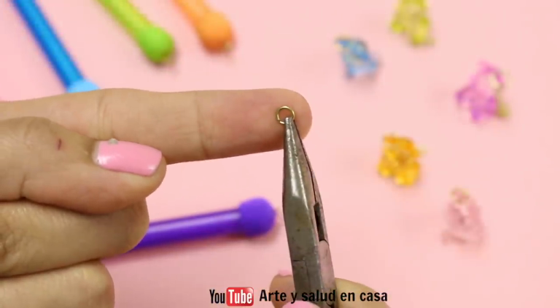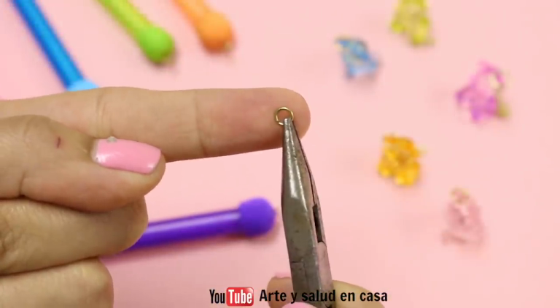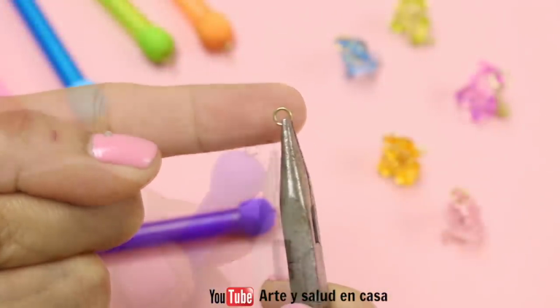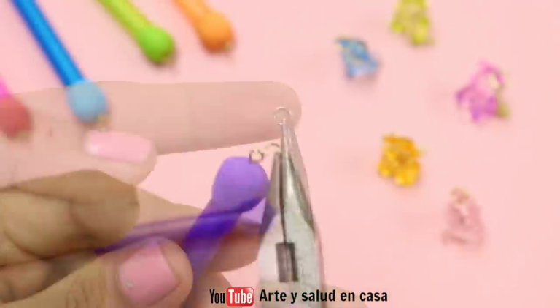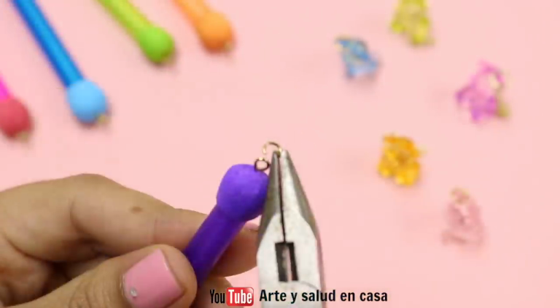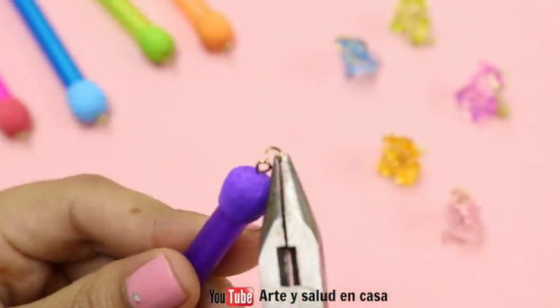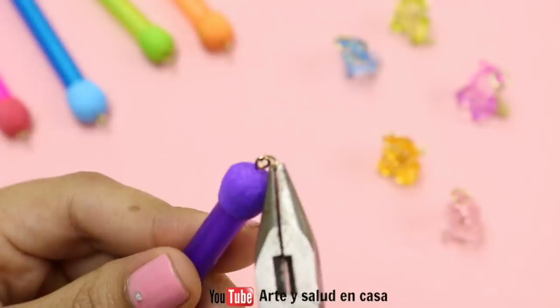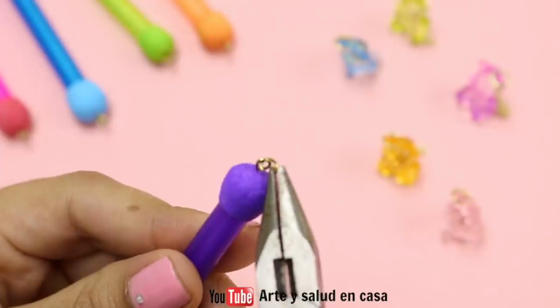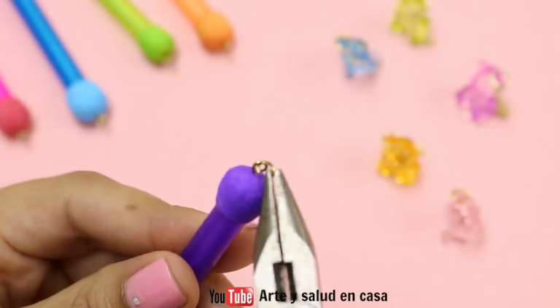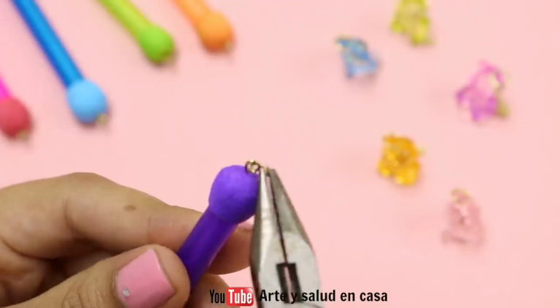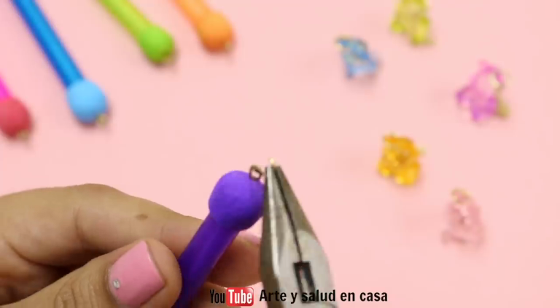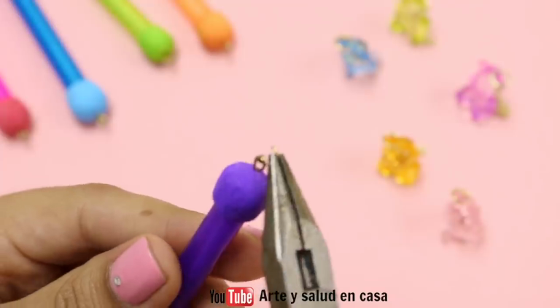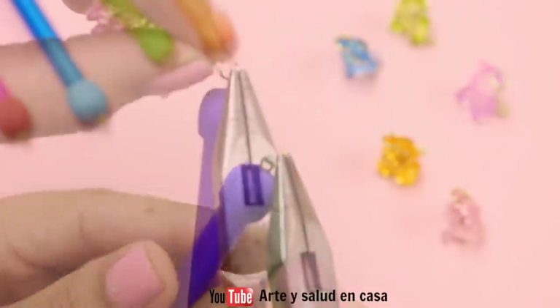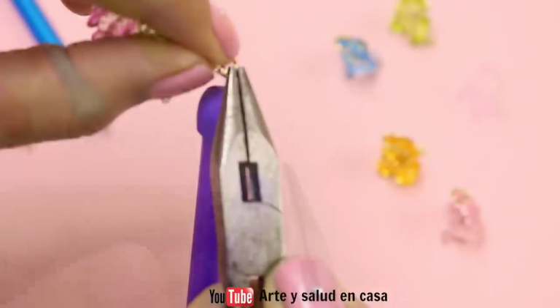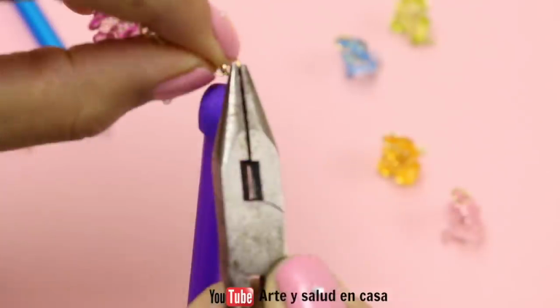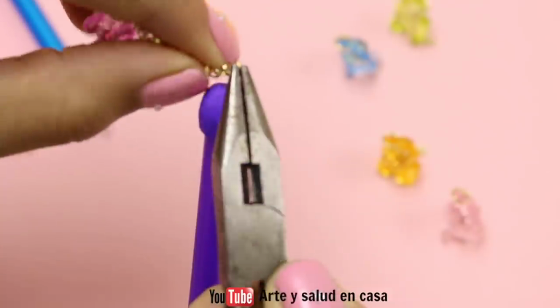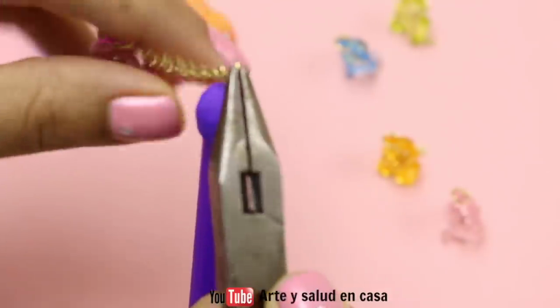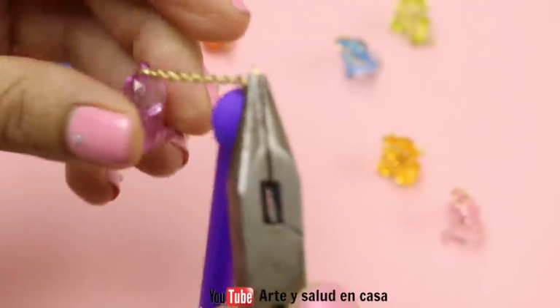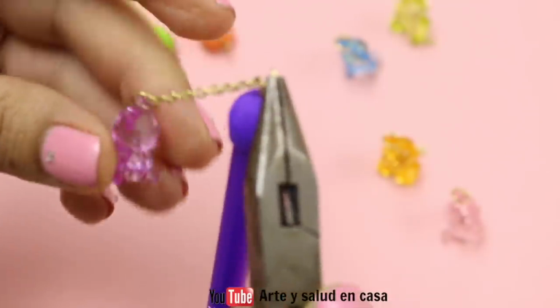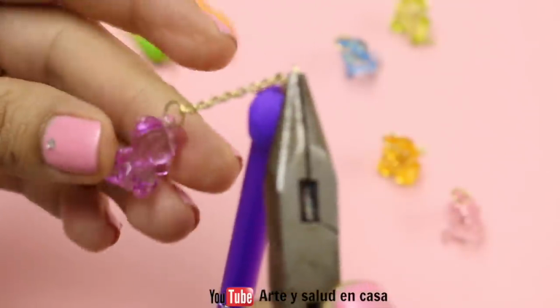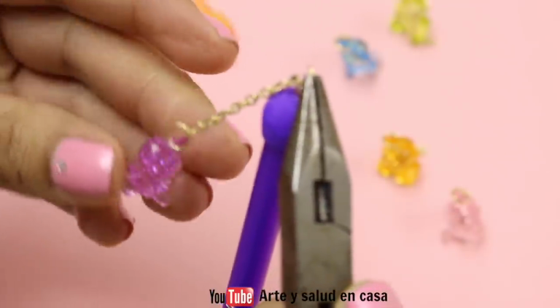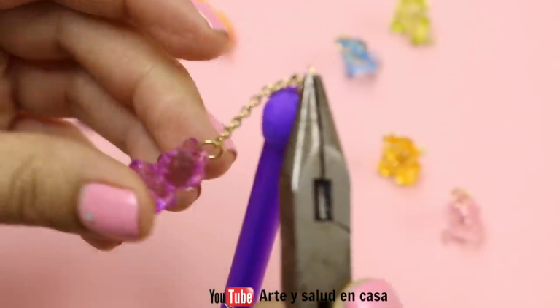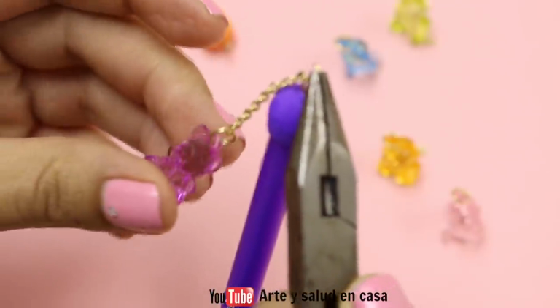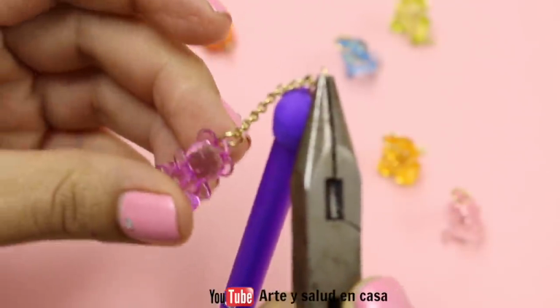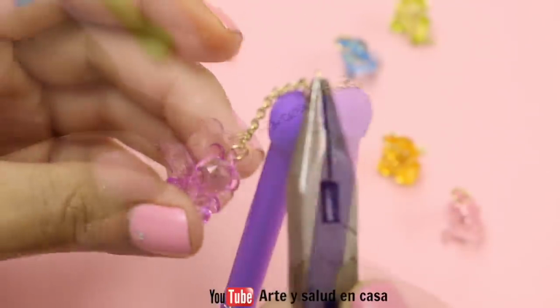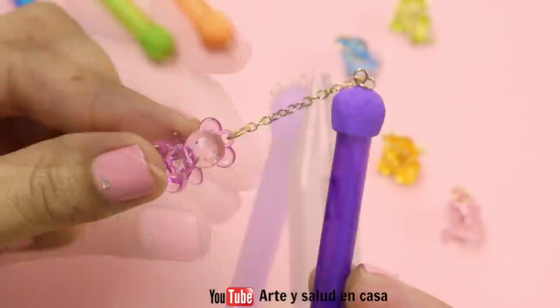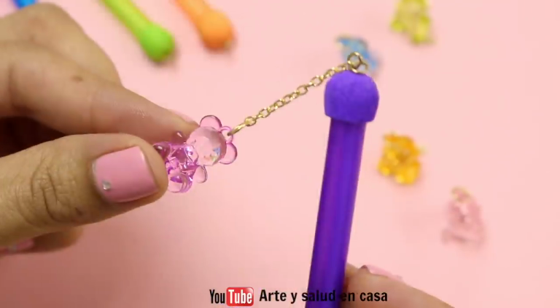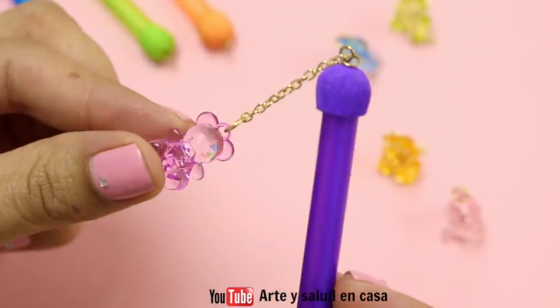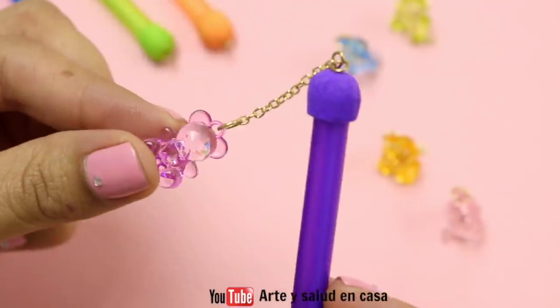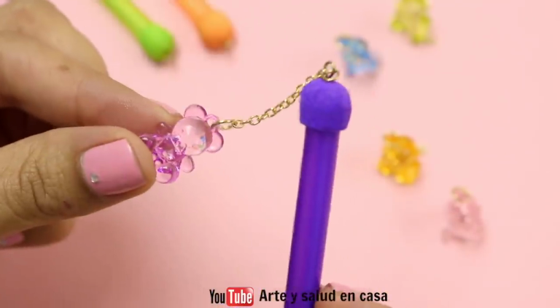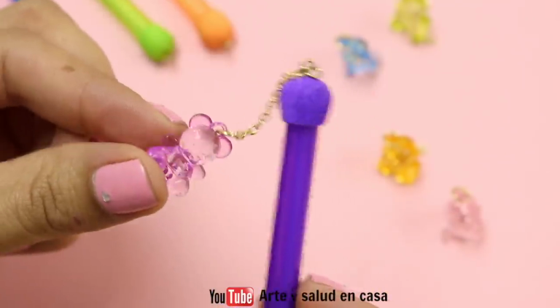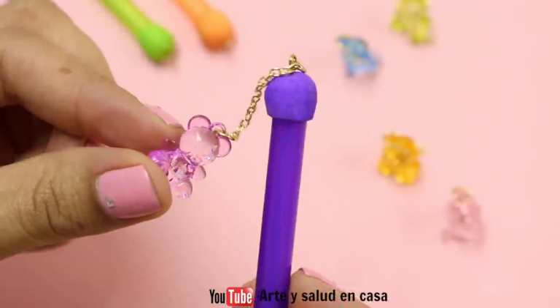The last thing you will need is one more jump ring. You're going to attach this one to the eye pin and to the chain, and once you're done that you are completely finished.